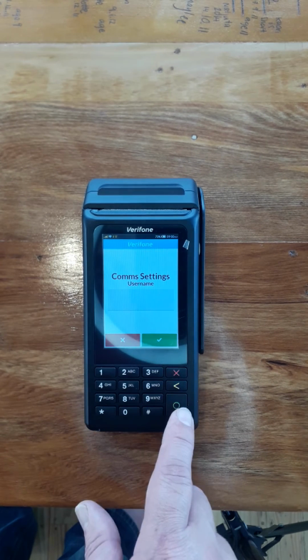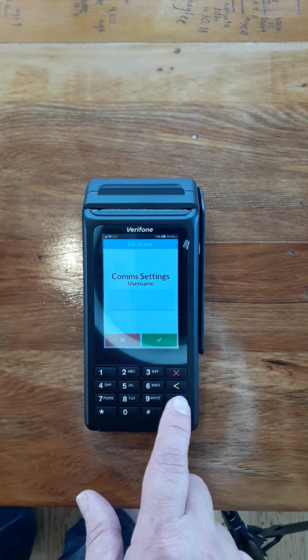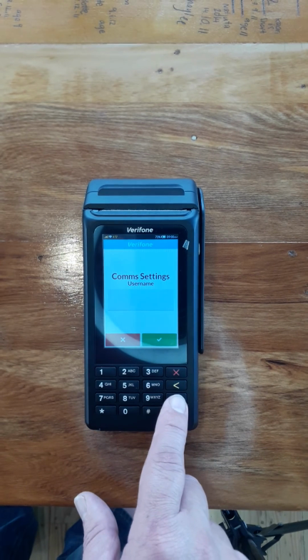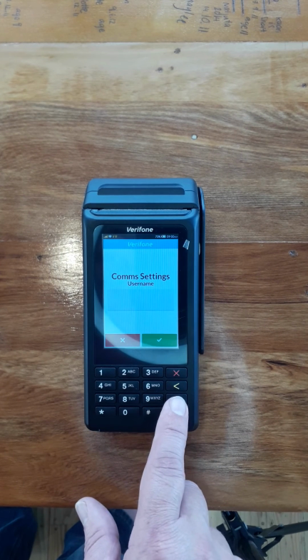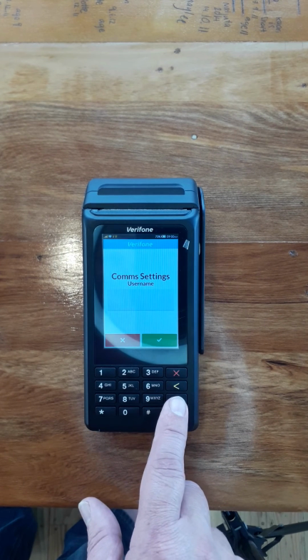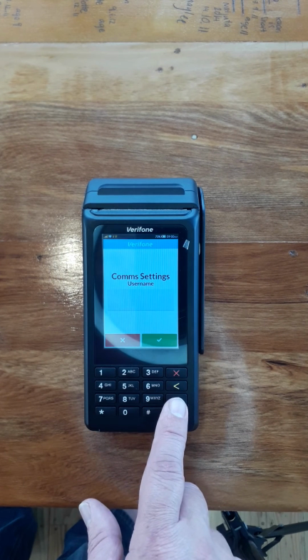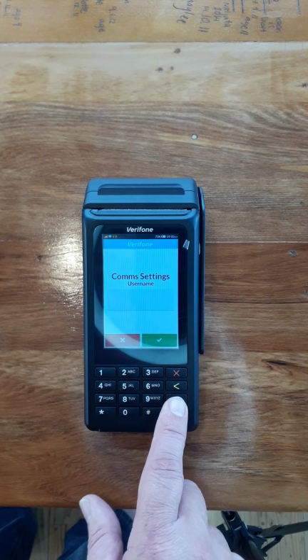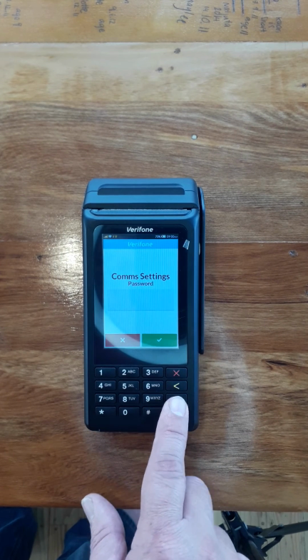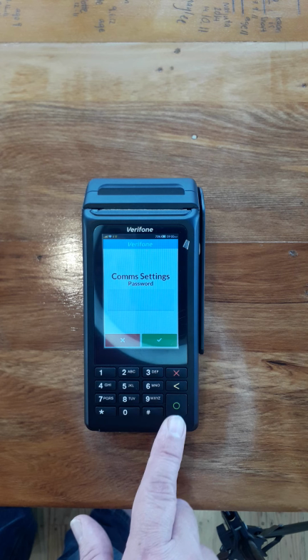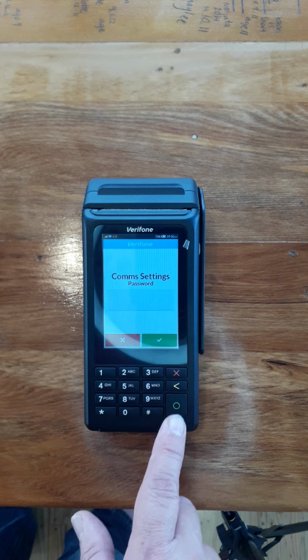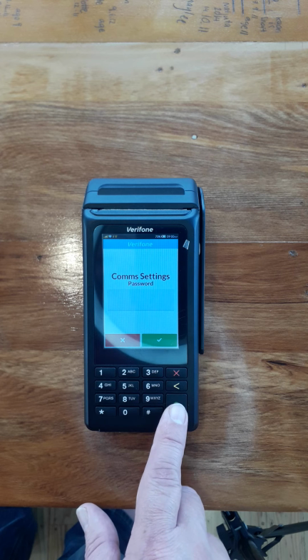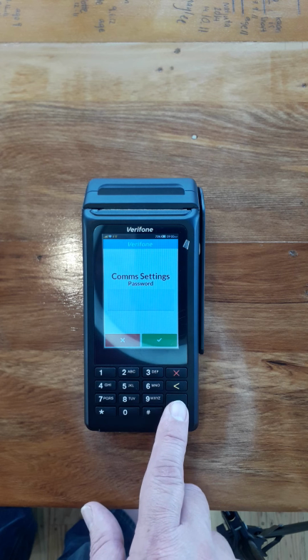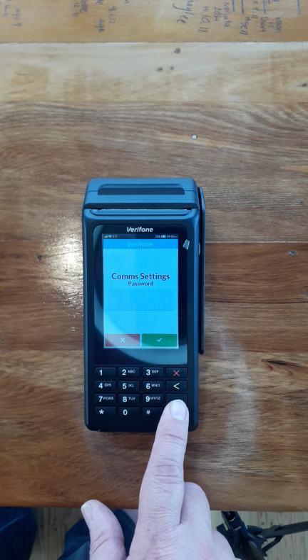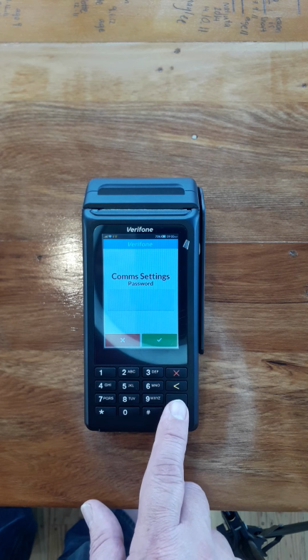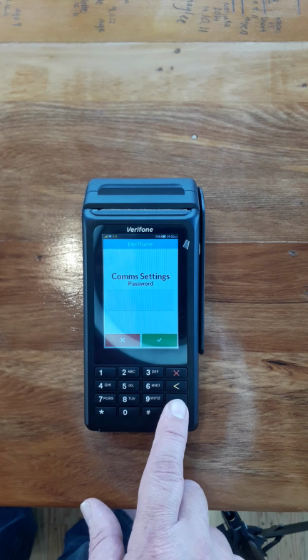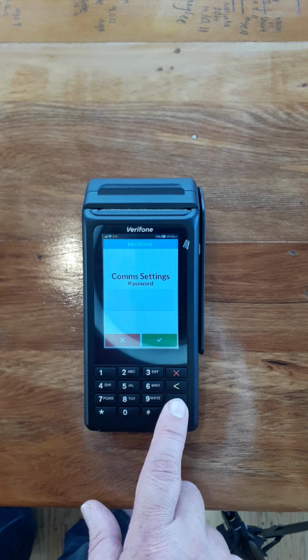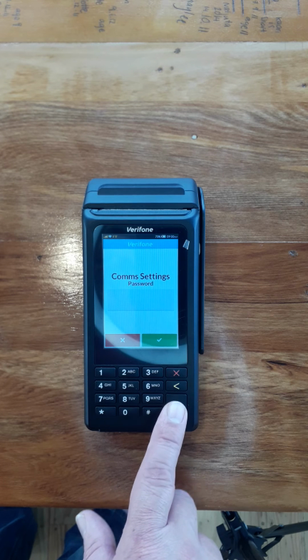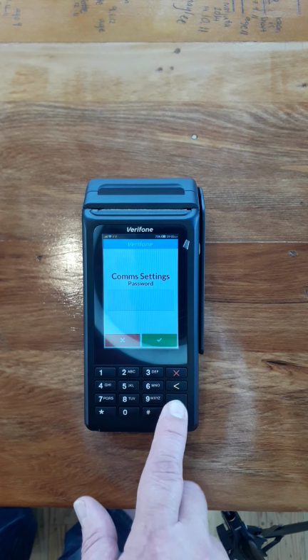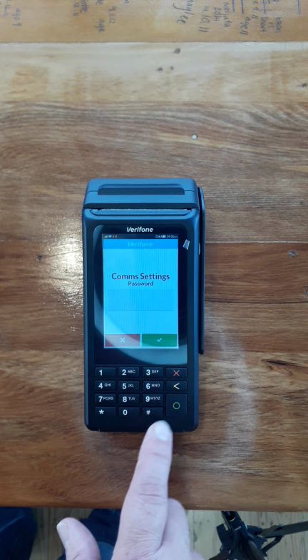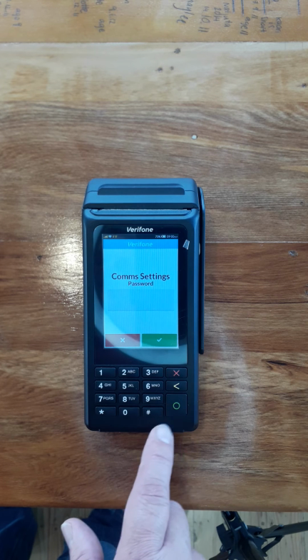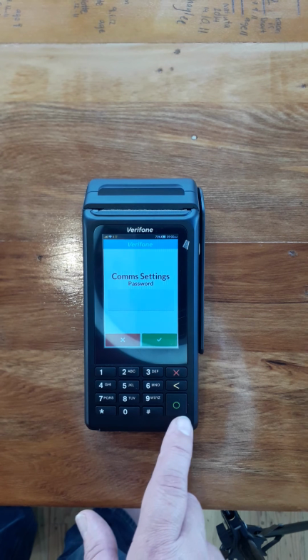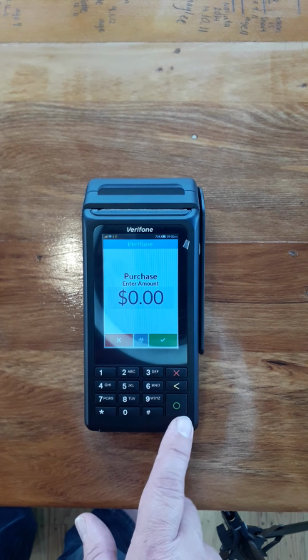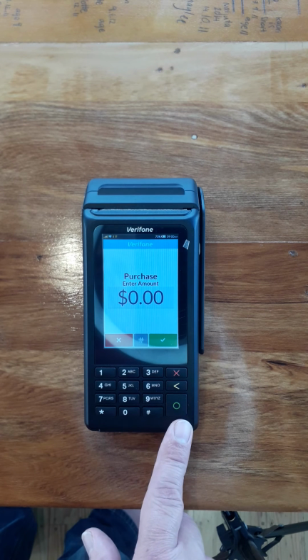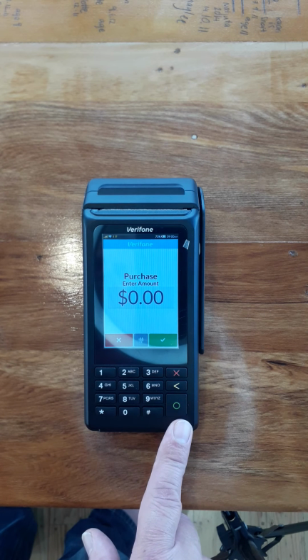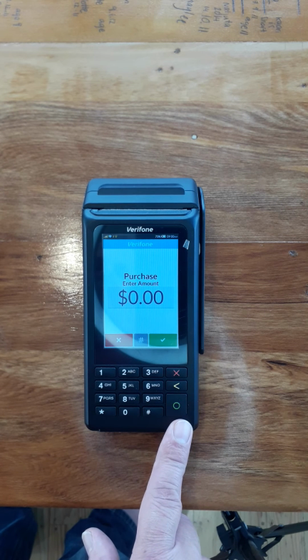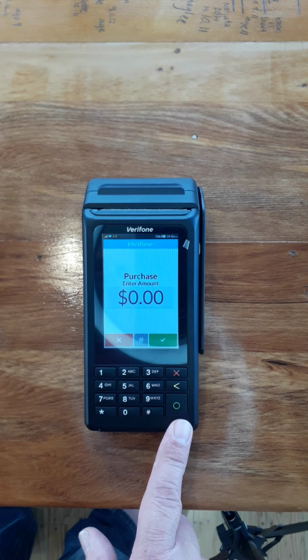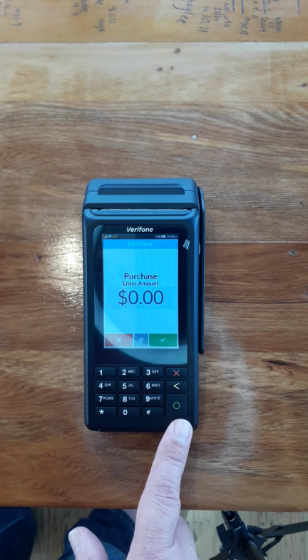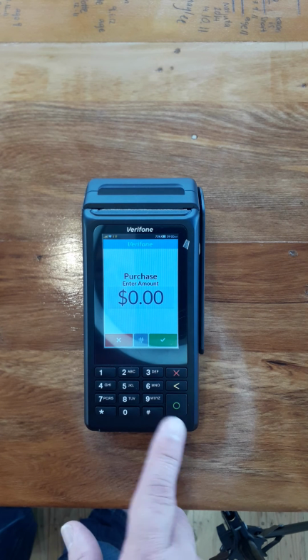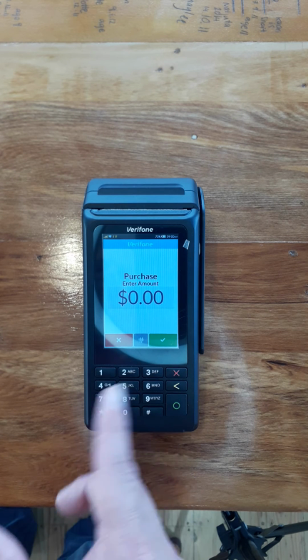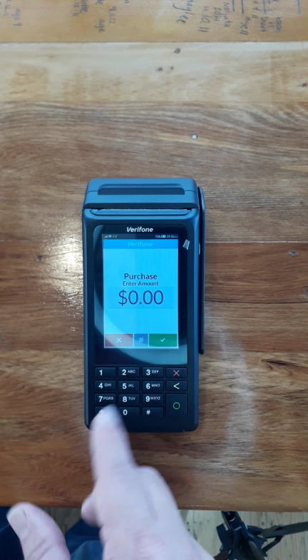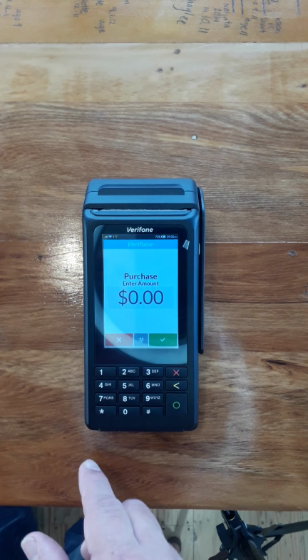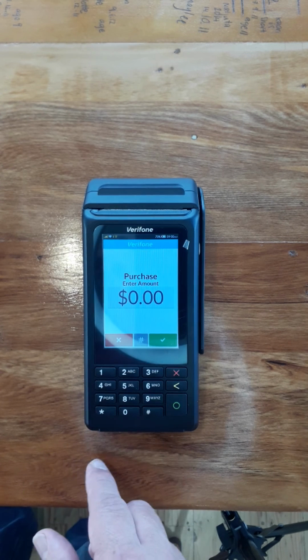There's no username and there's no password. And that's it set up.